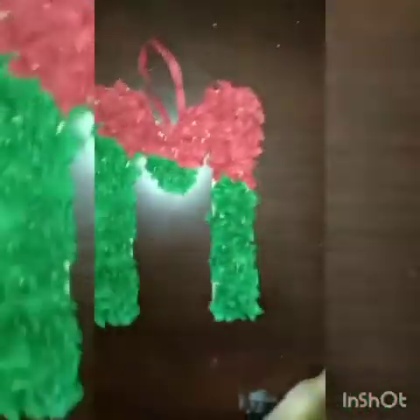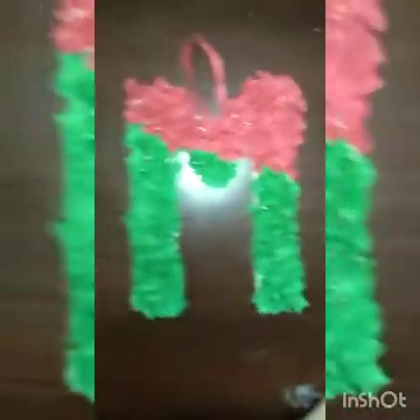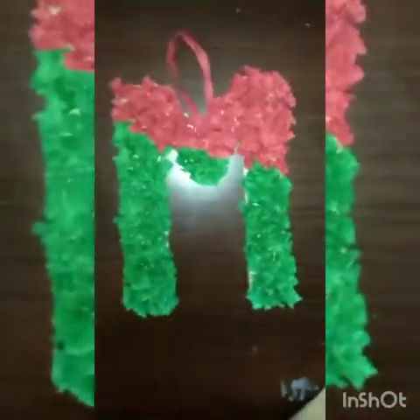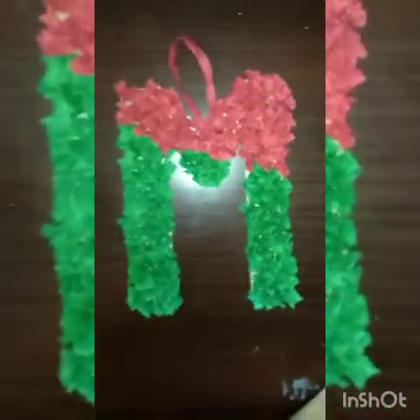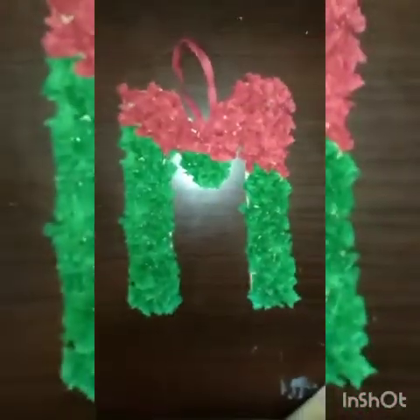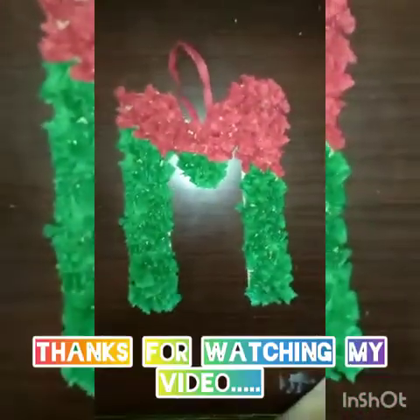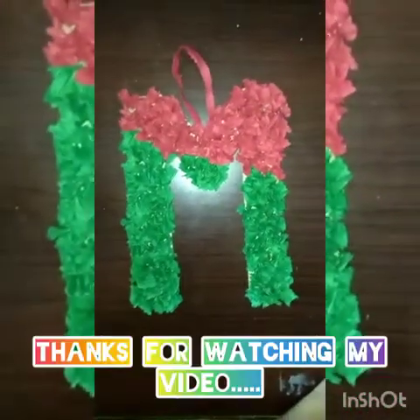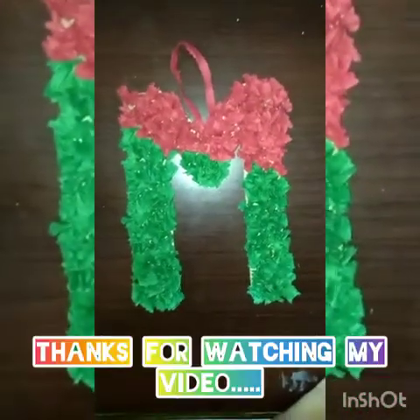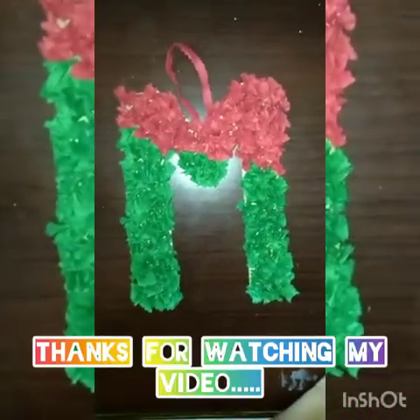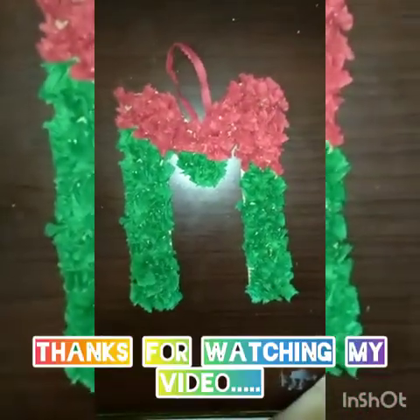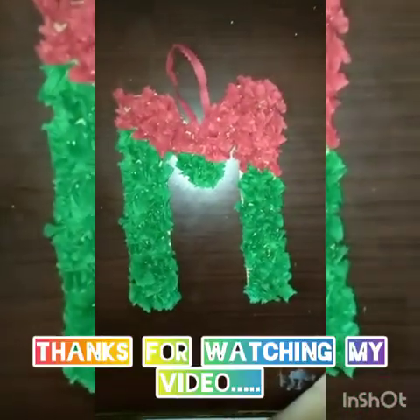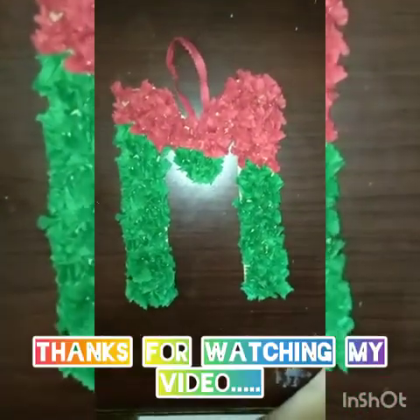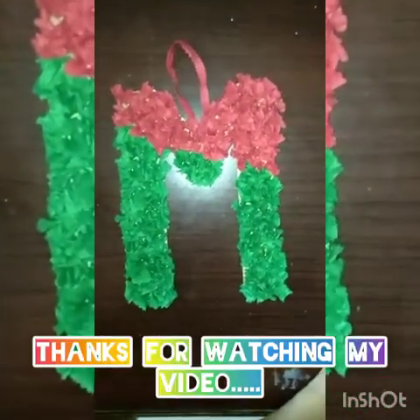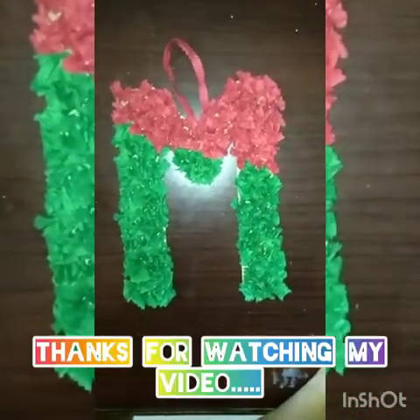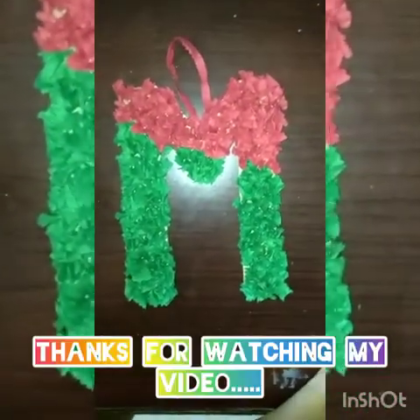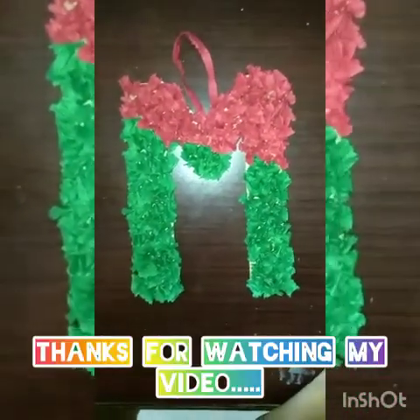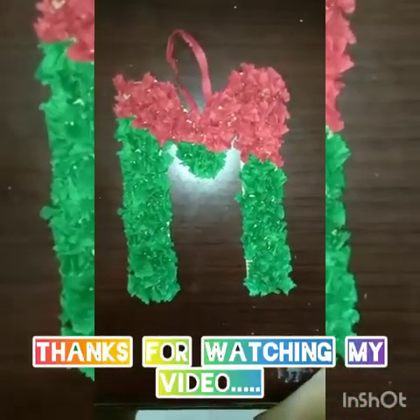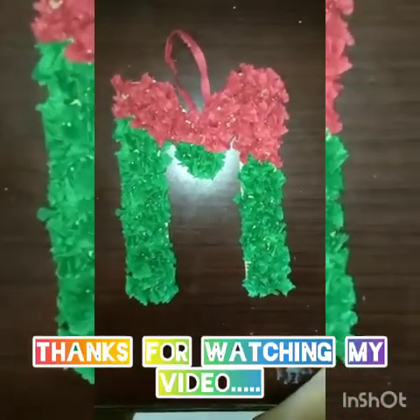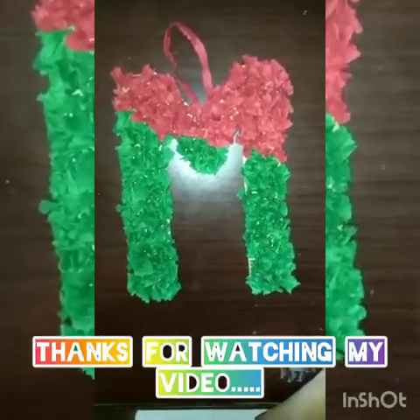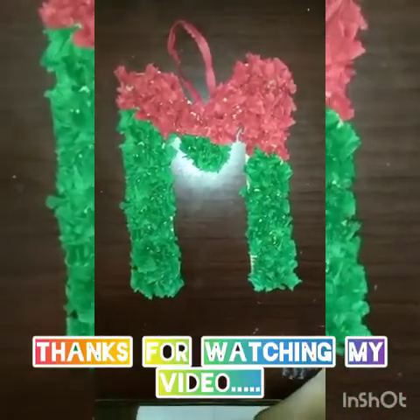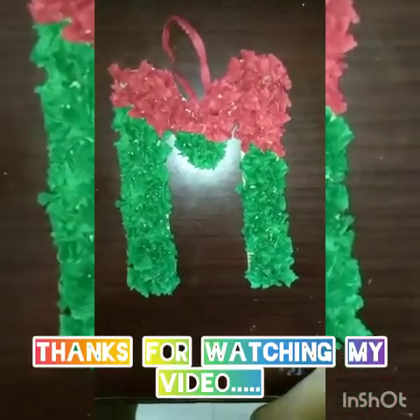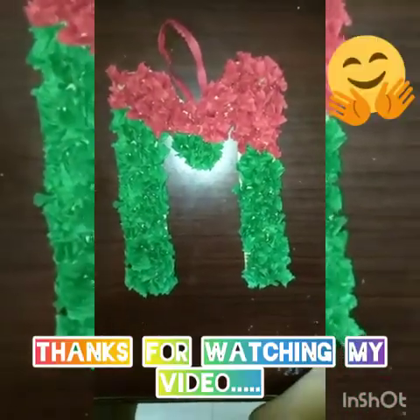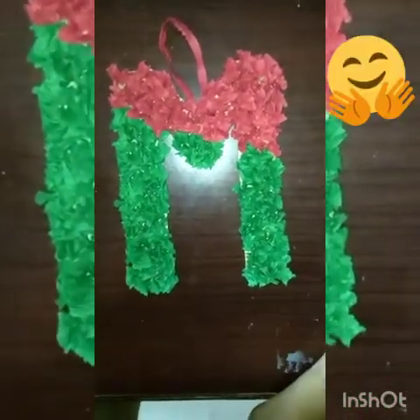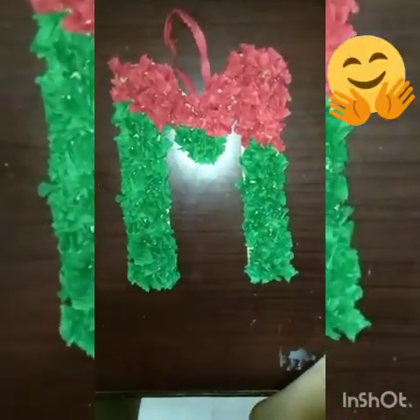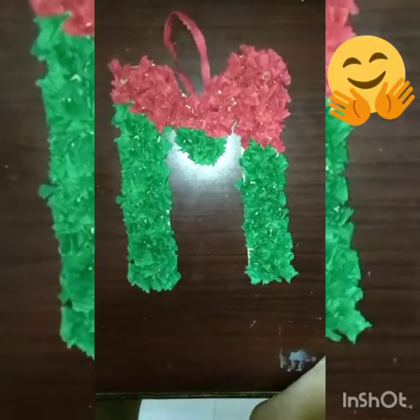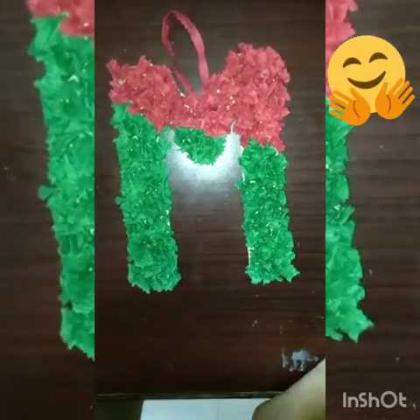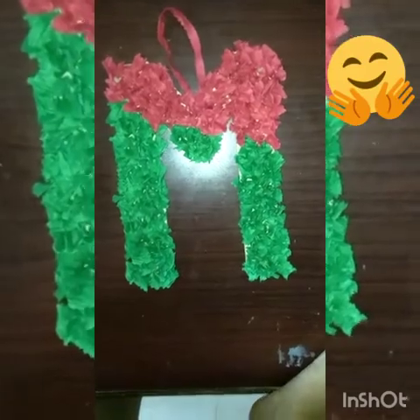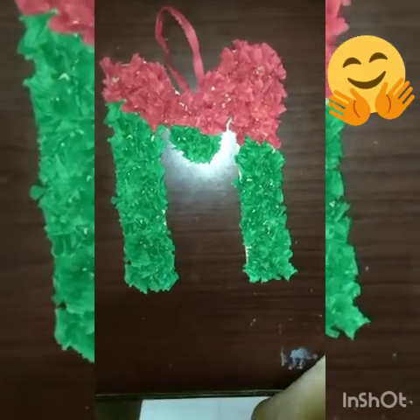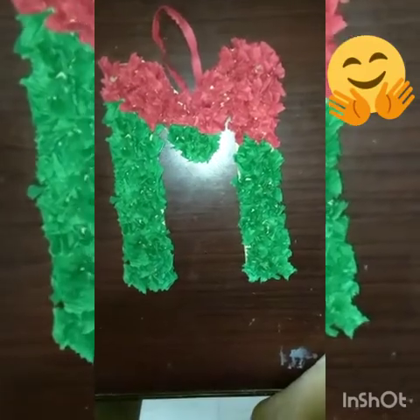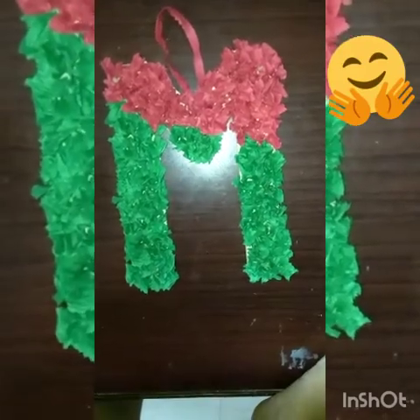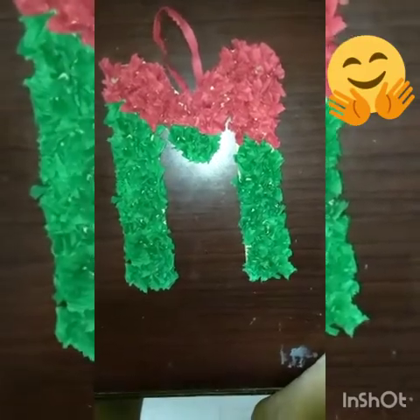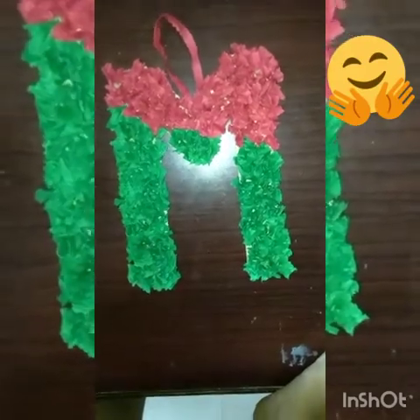Please don't forget to like, subscribe, share and press the bell icon to receive my latest videos. Thank you.